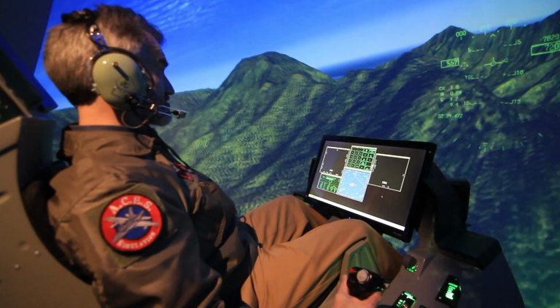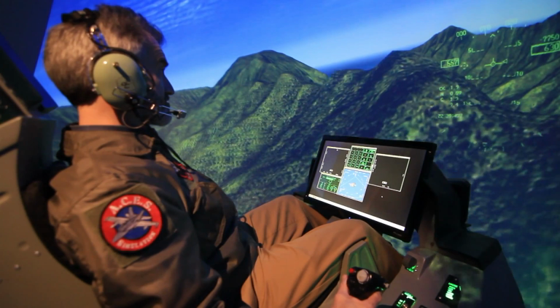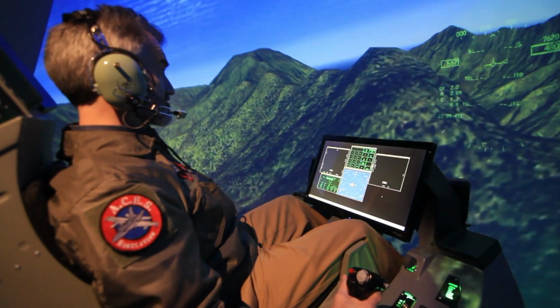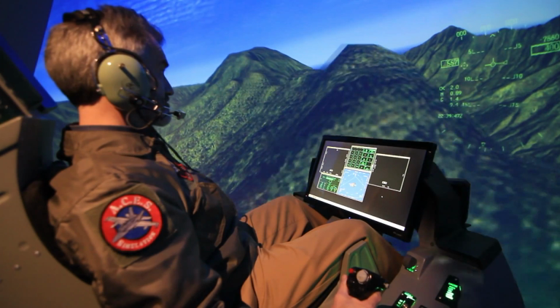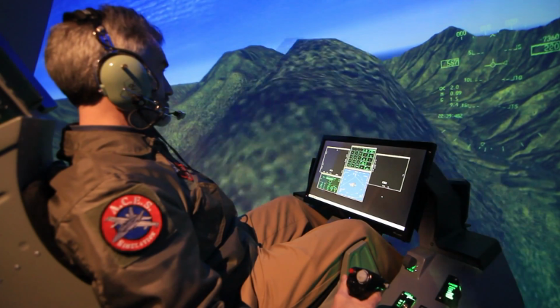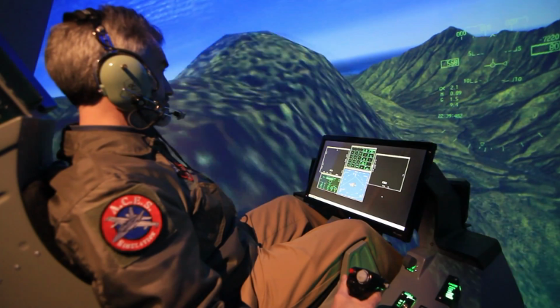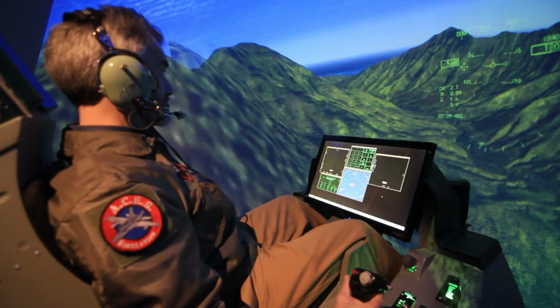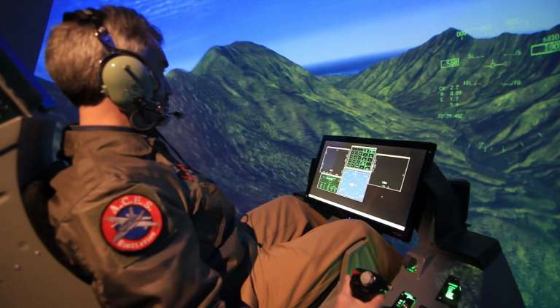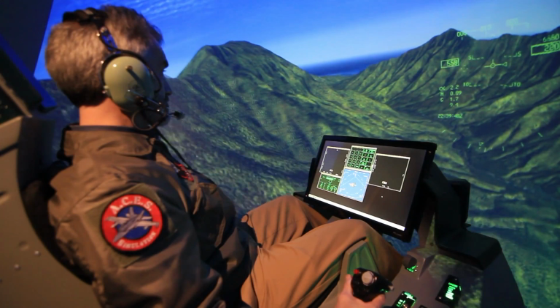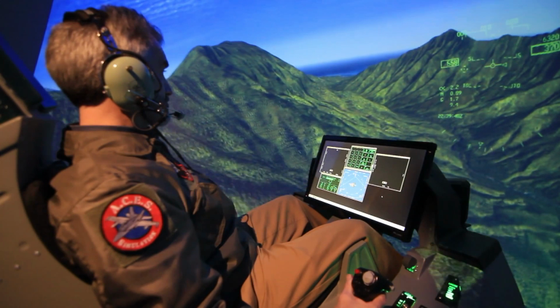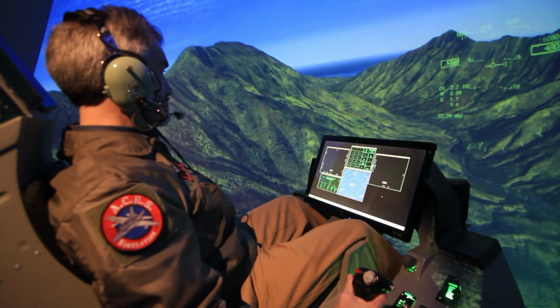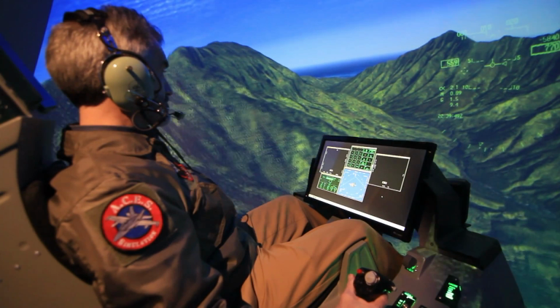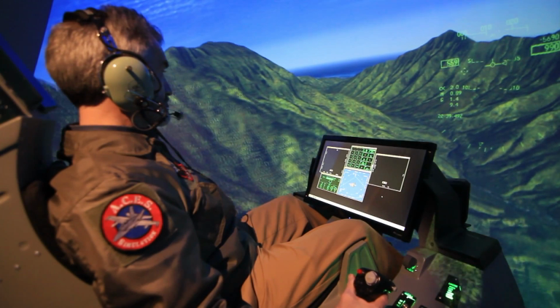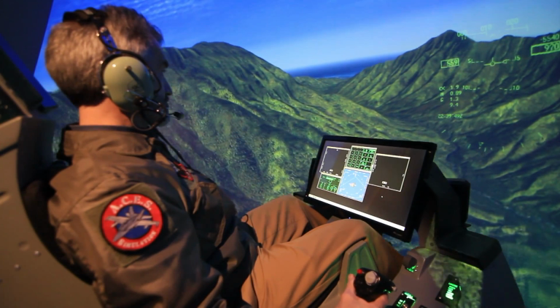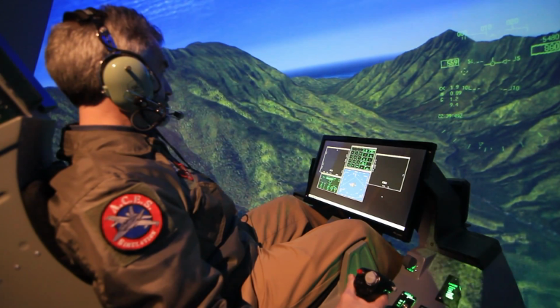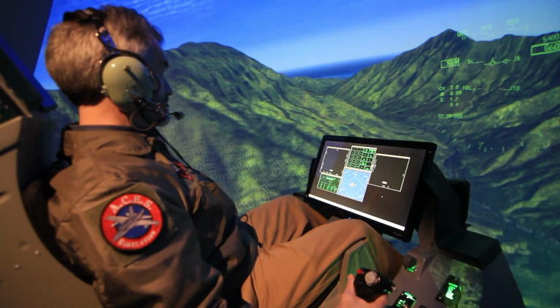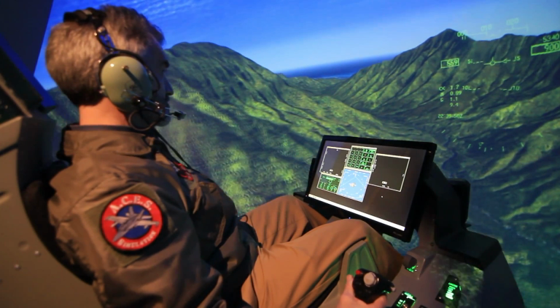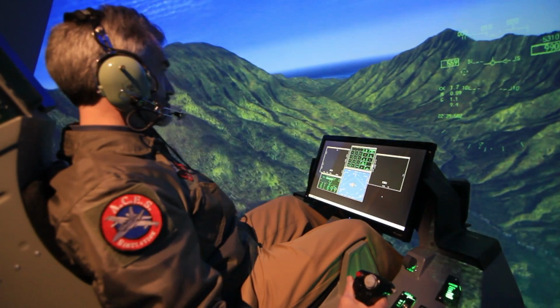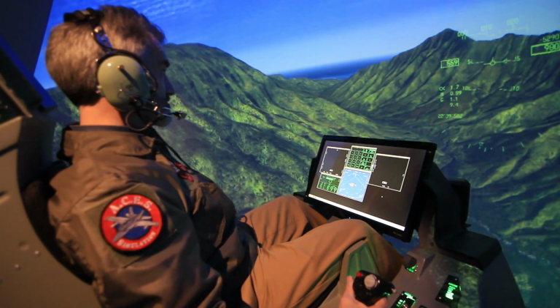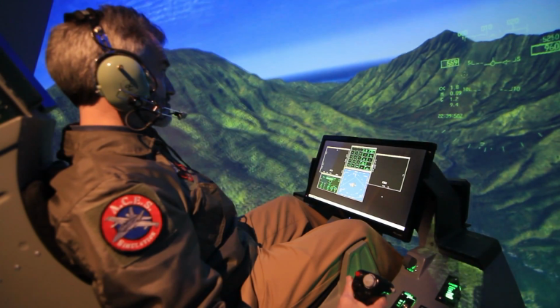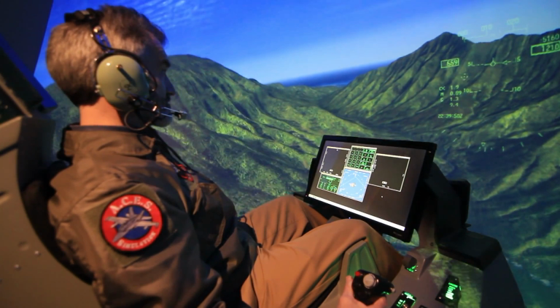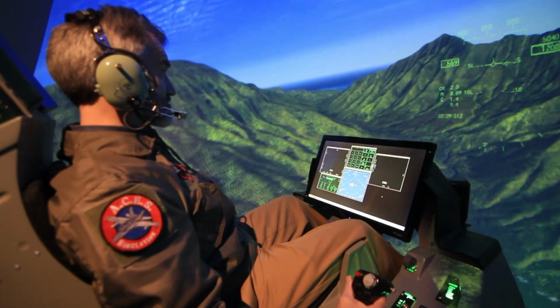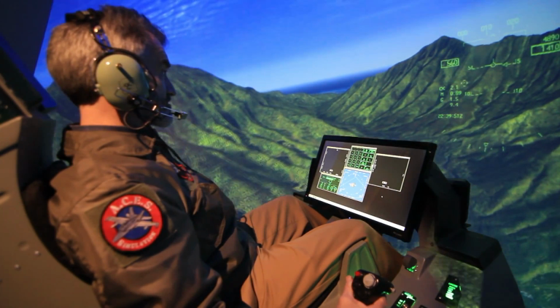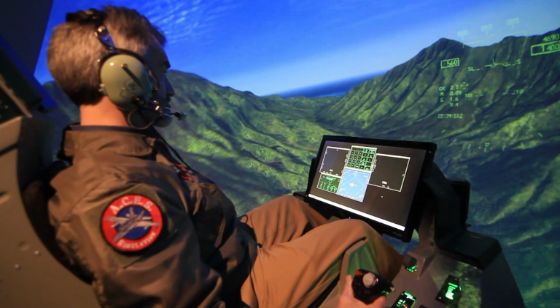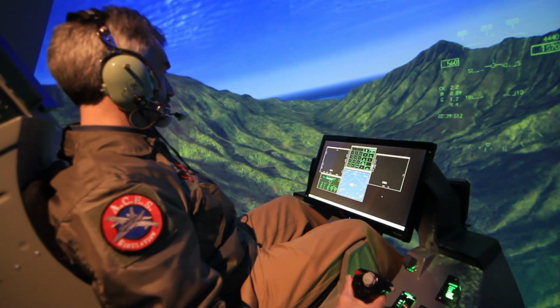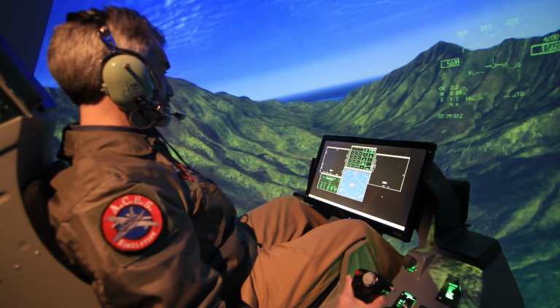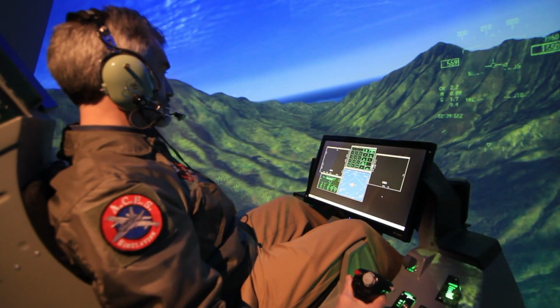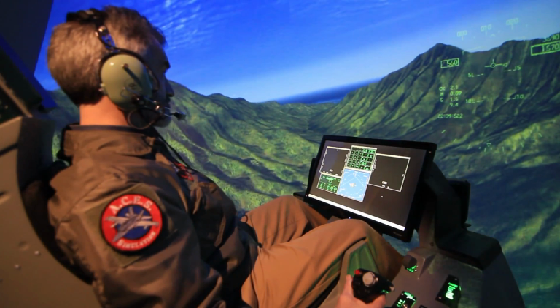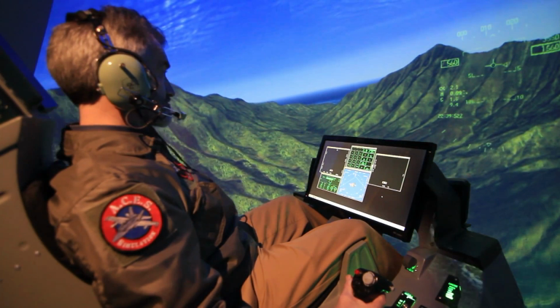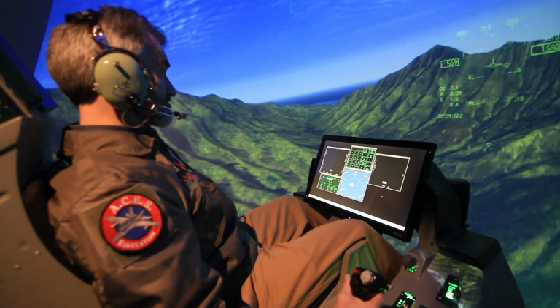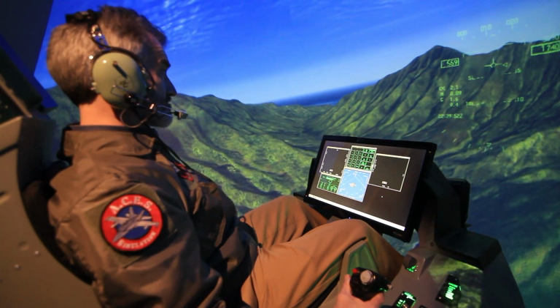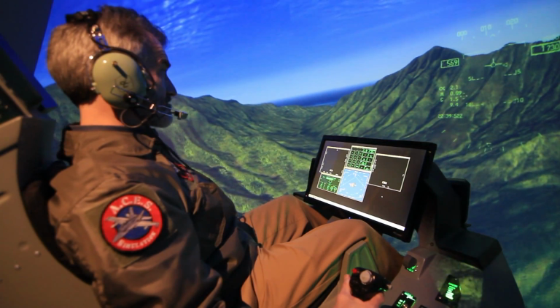Ours is equally immersive, and pilots have told us ours feels just like flying the actual aircraft.